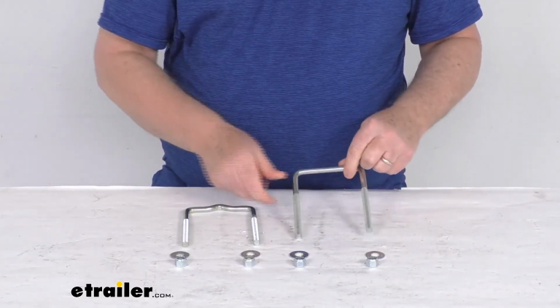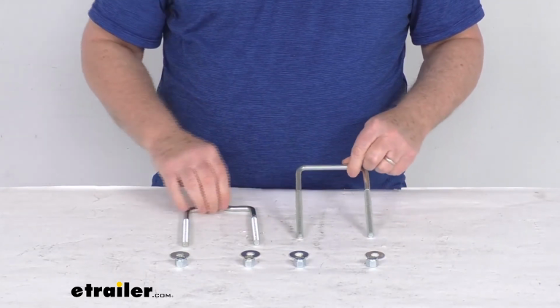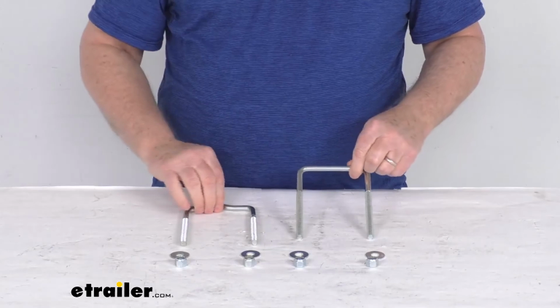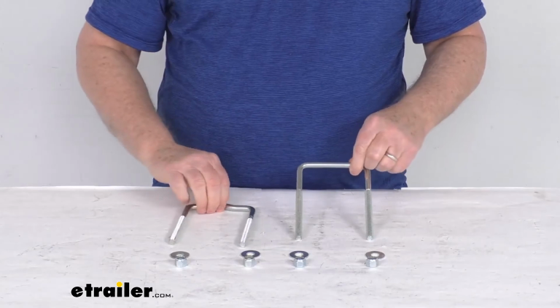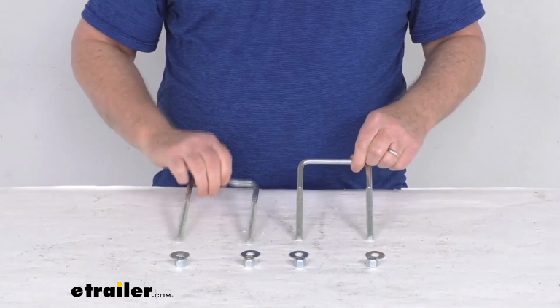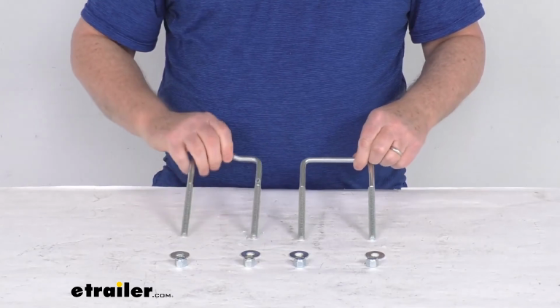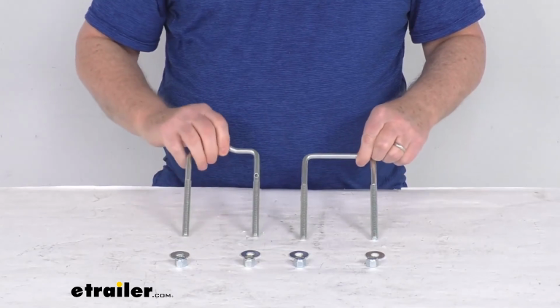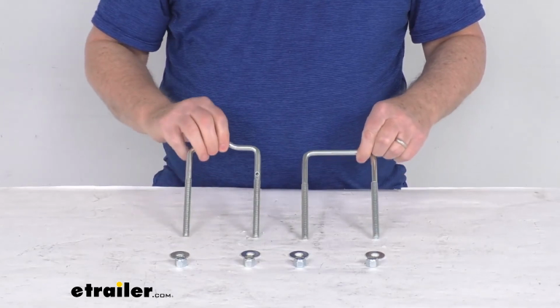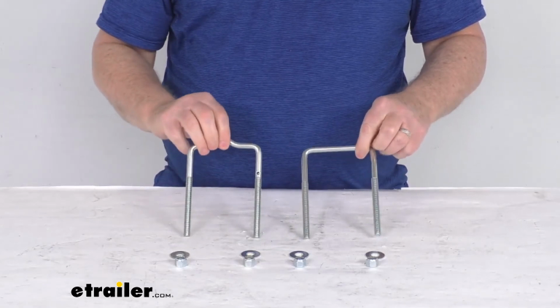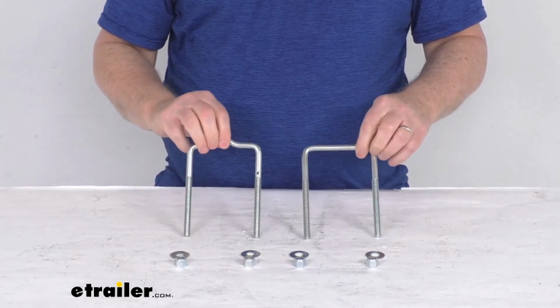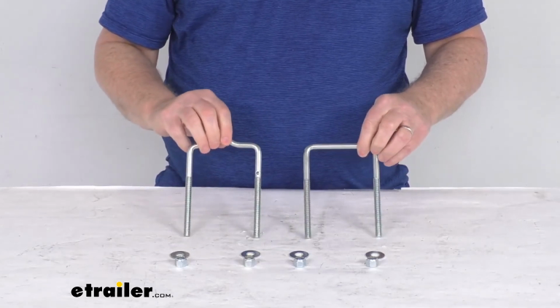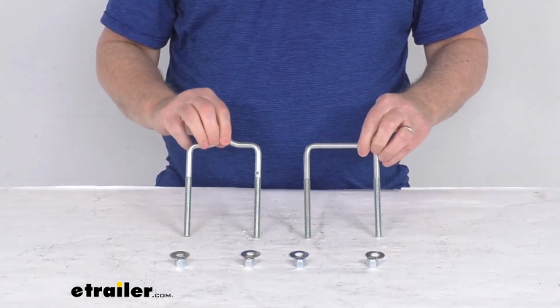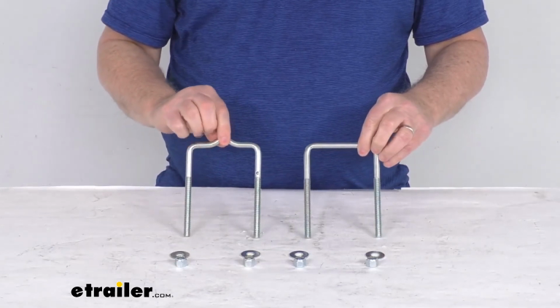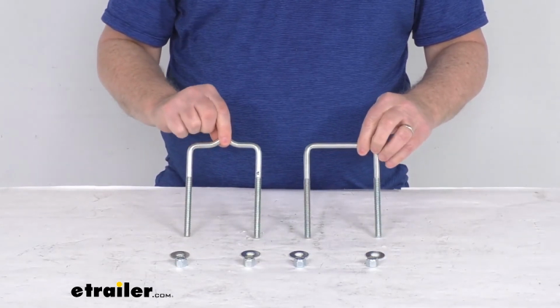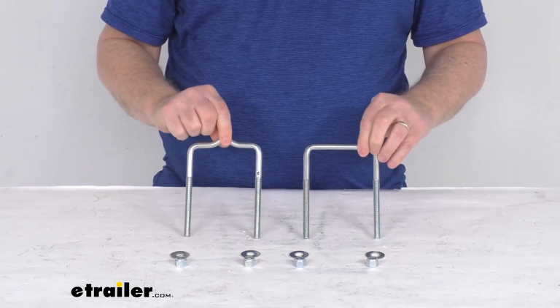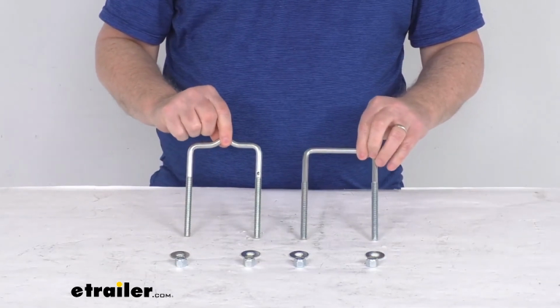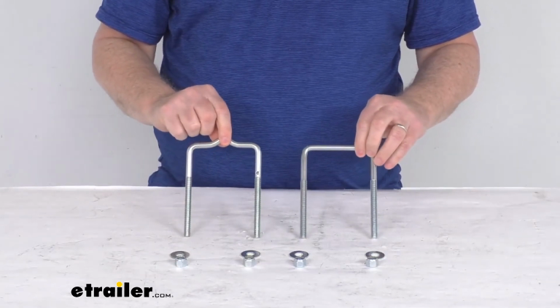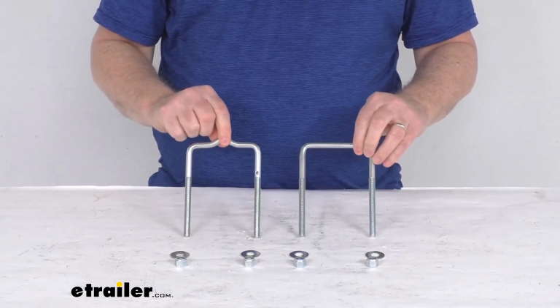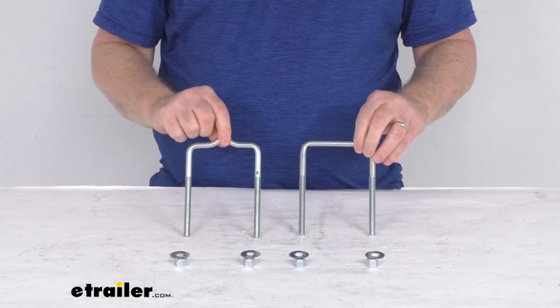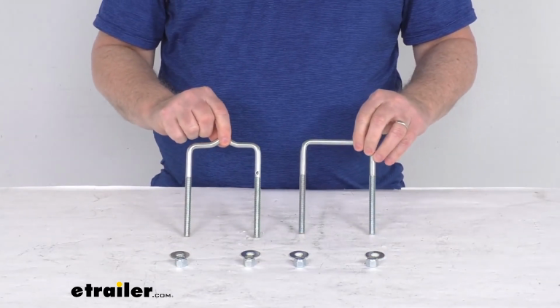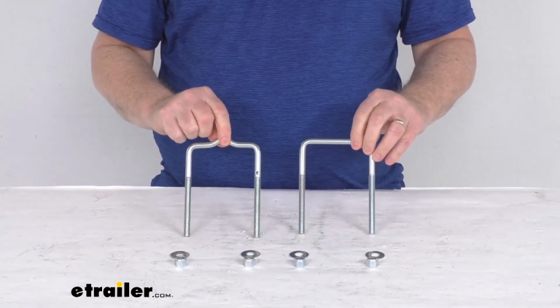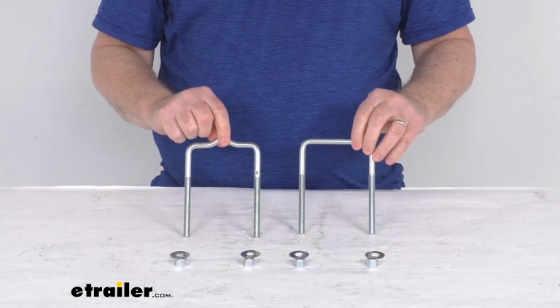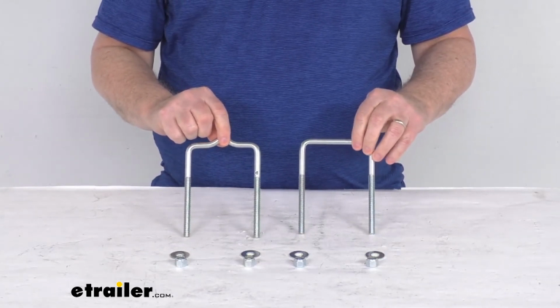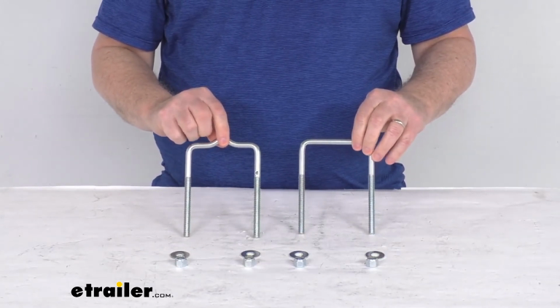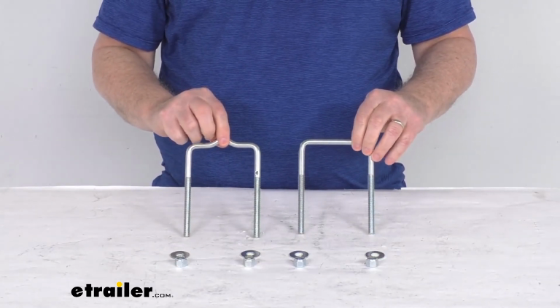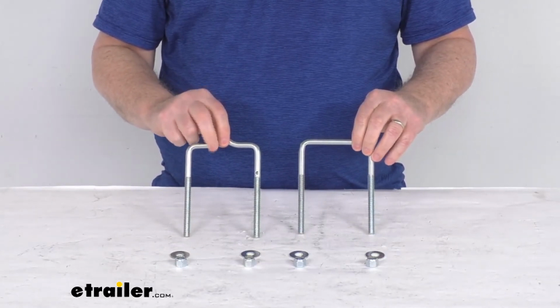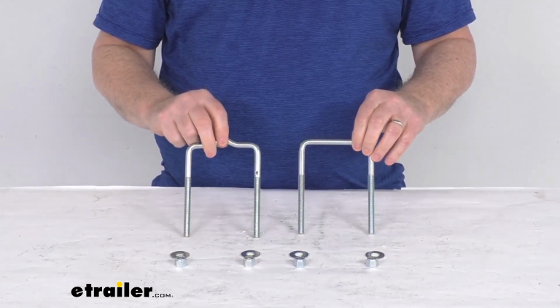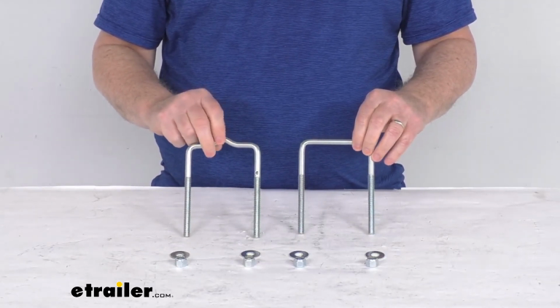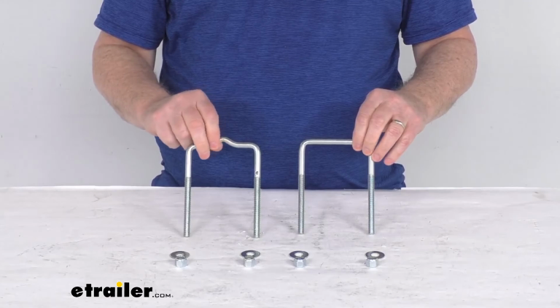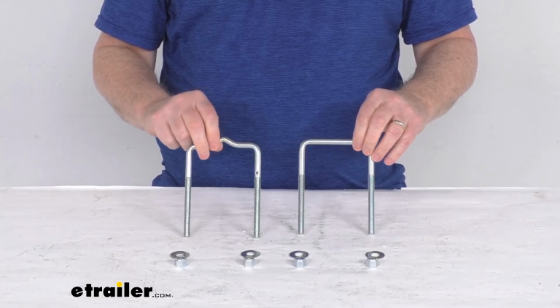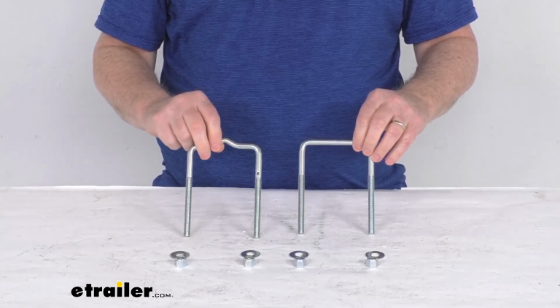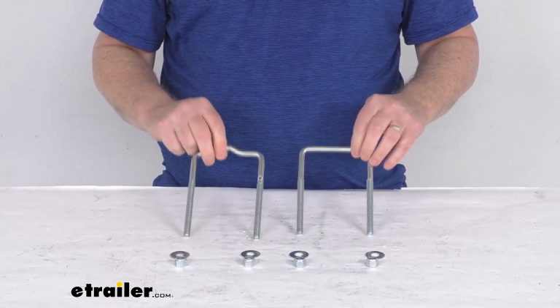That should do it for the review on the C.E. Smith pre-galvanized U-bolt kit for the boat trailer guide-ons.